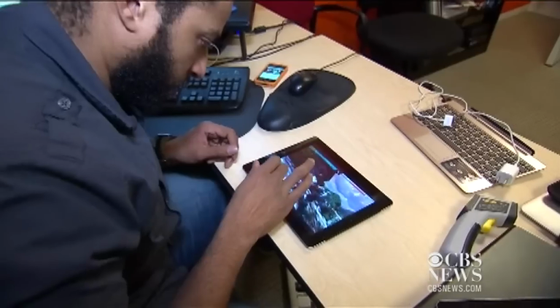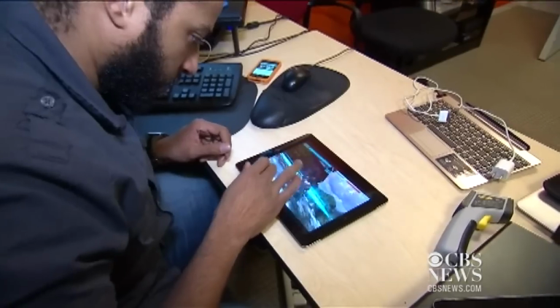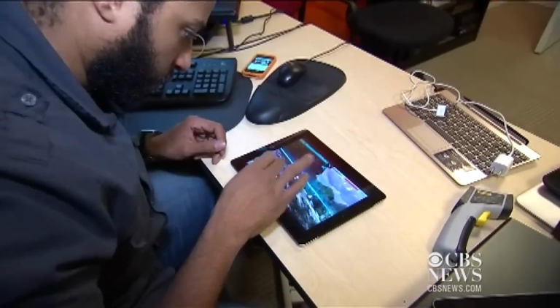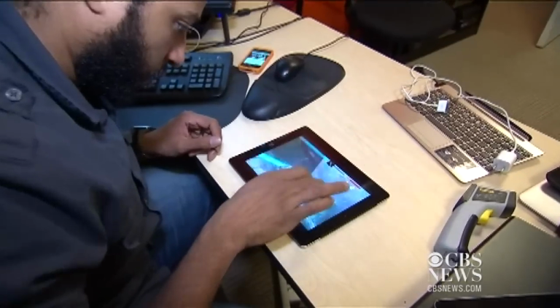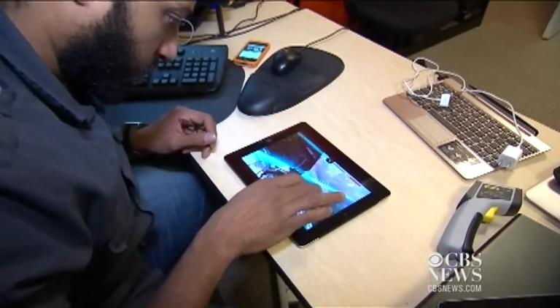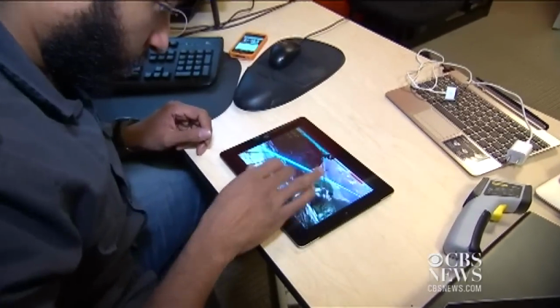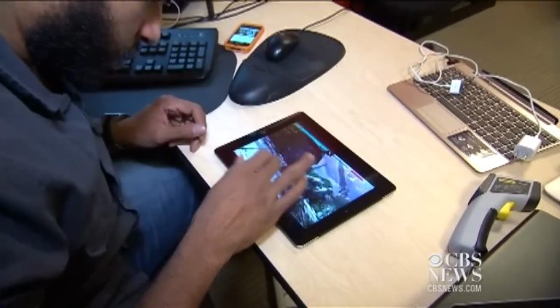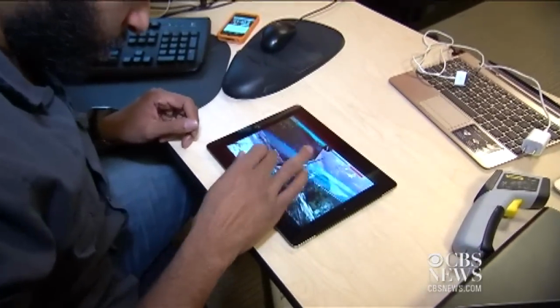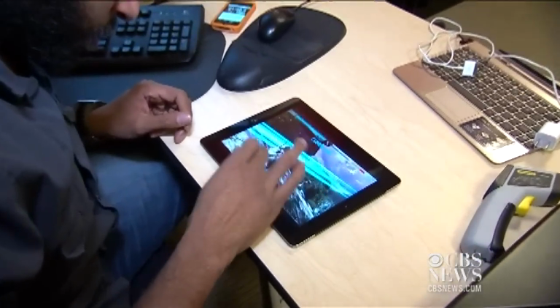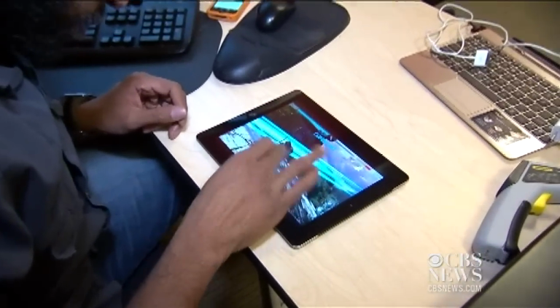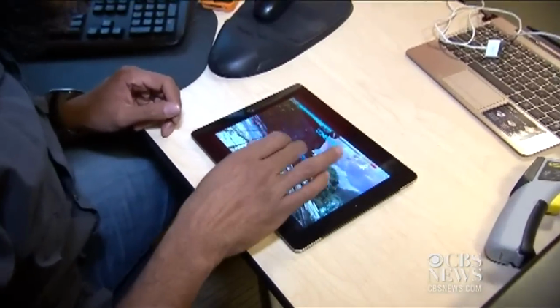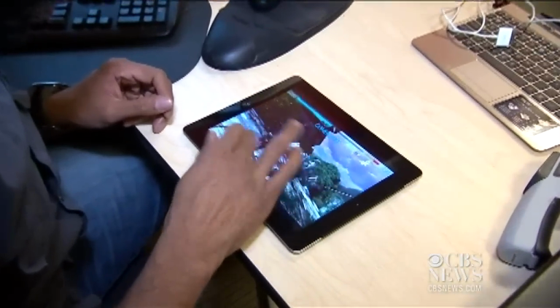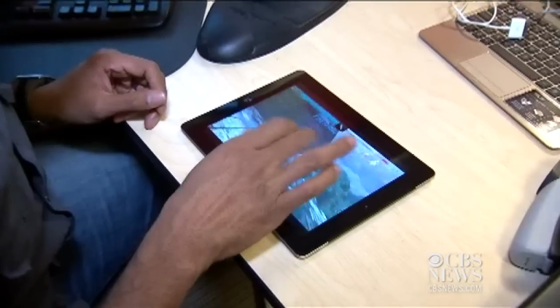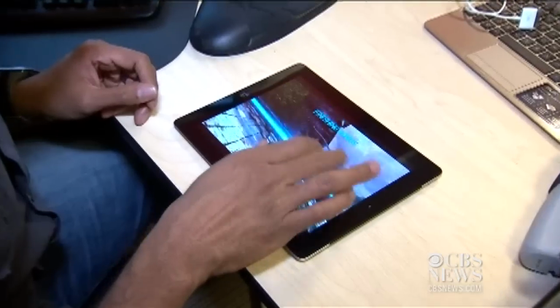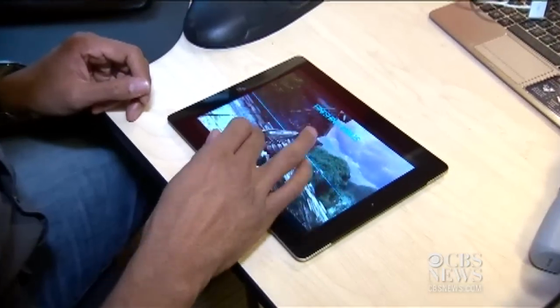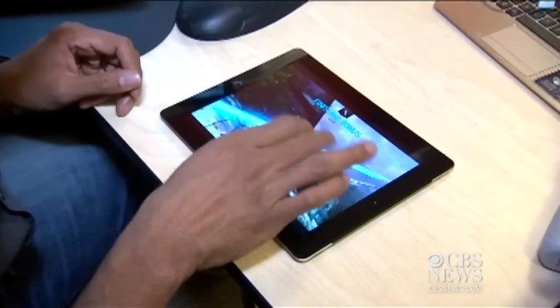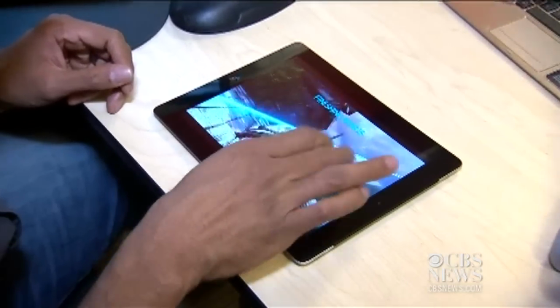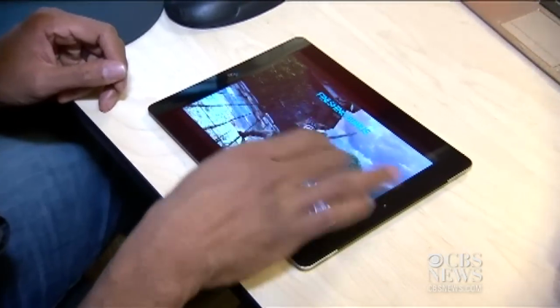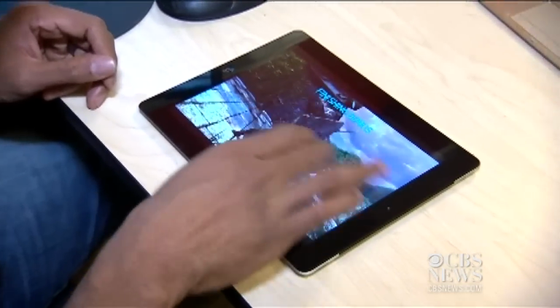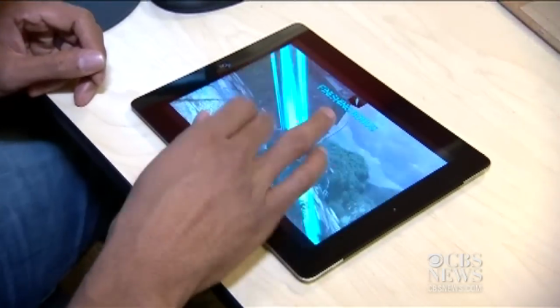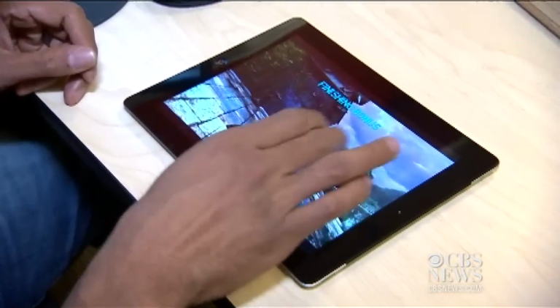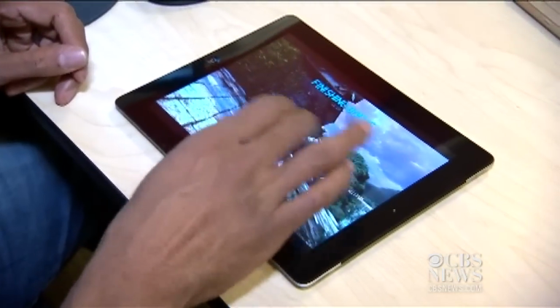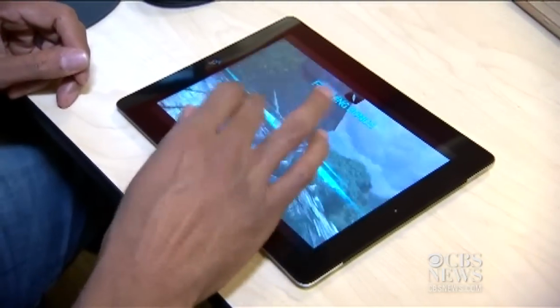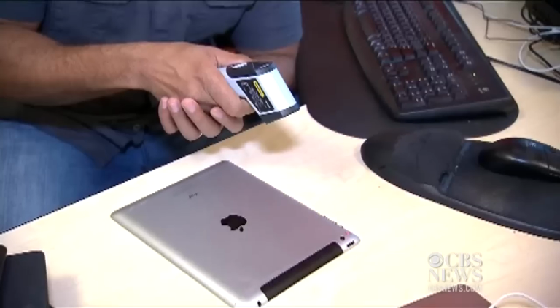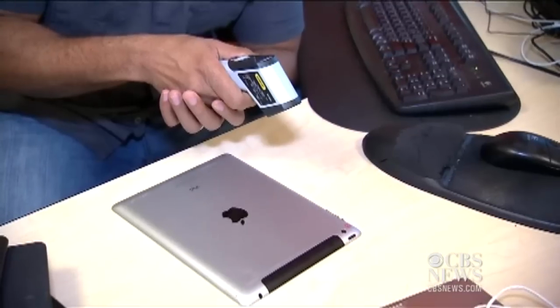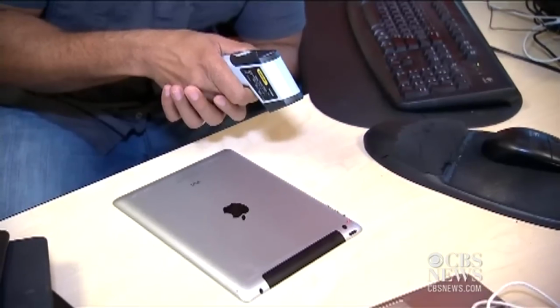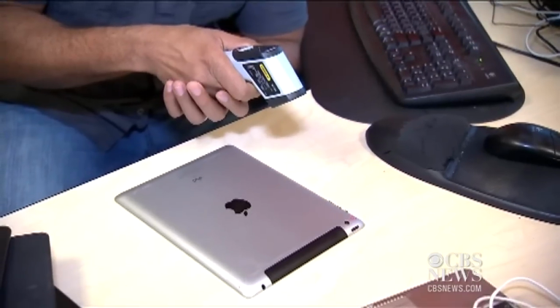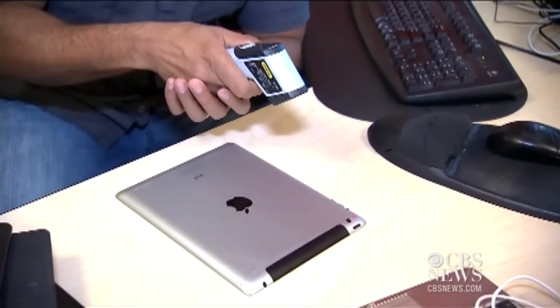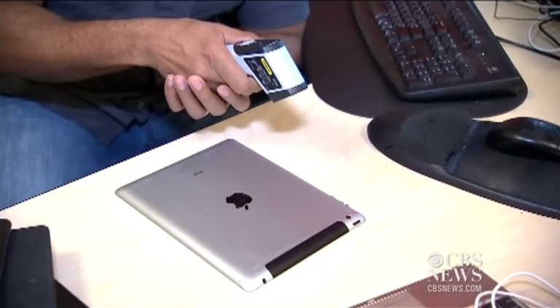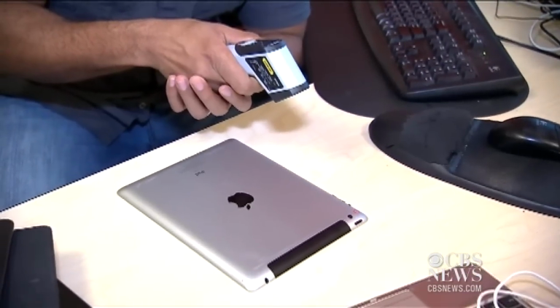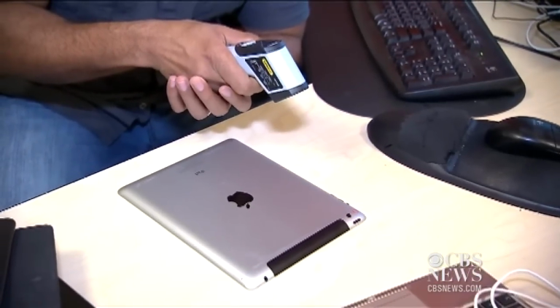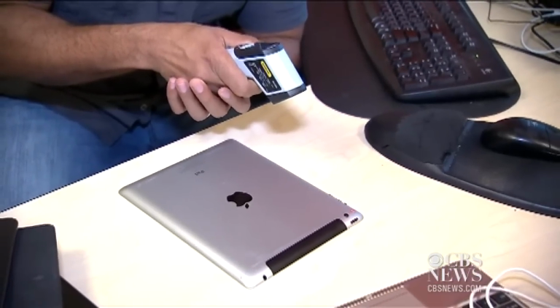CNET Senior Editor Eric Franklin put the new iPad and the previous model, the iPad 2, to the test.